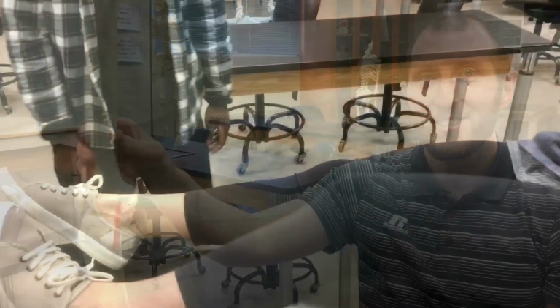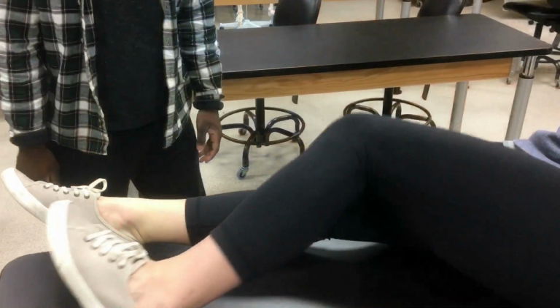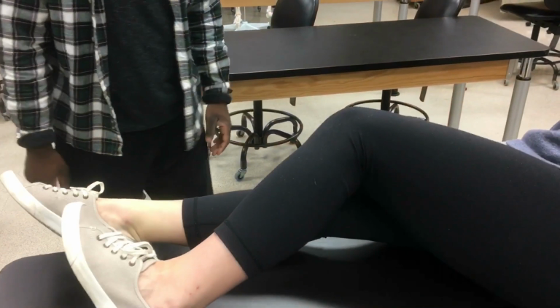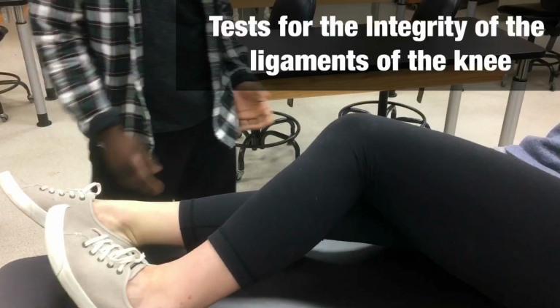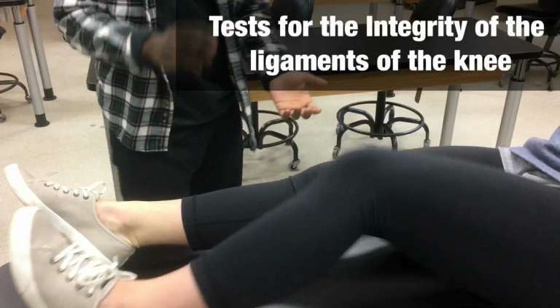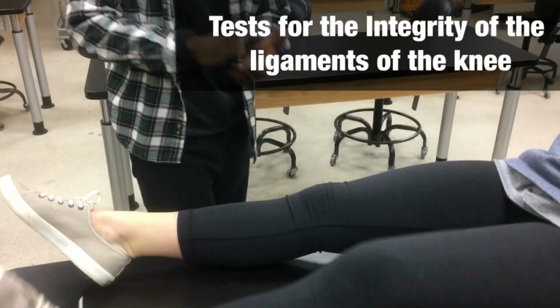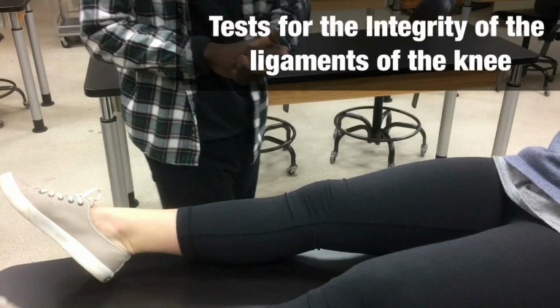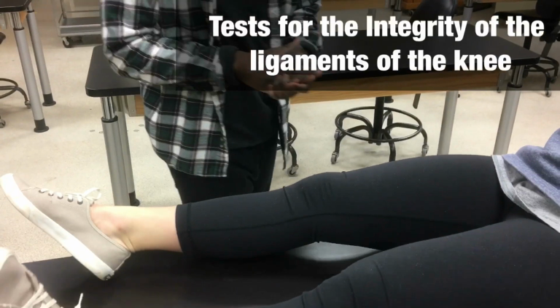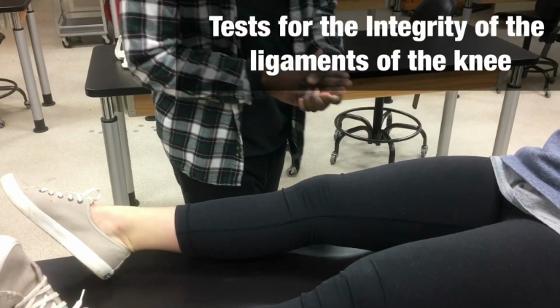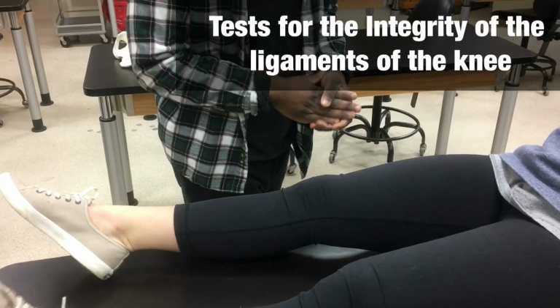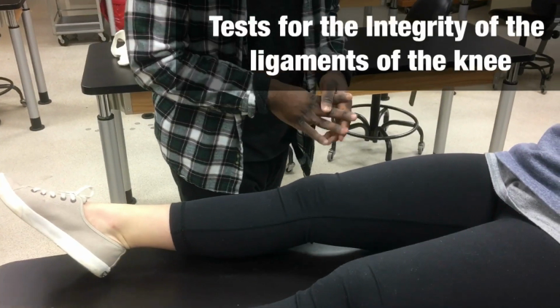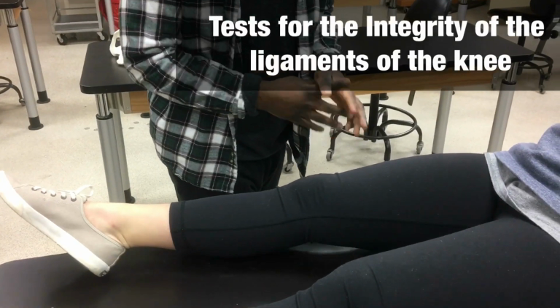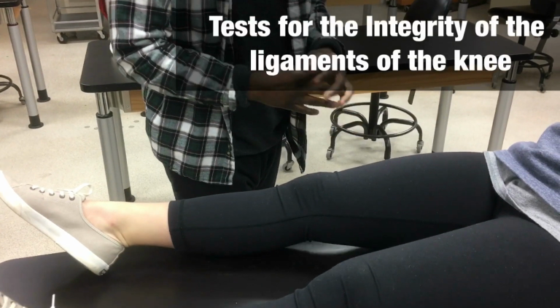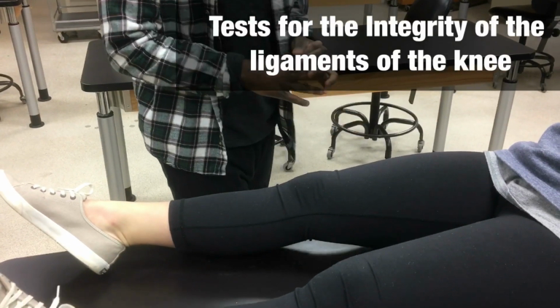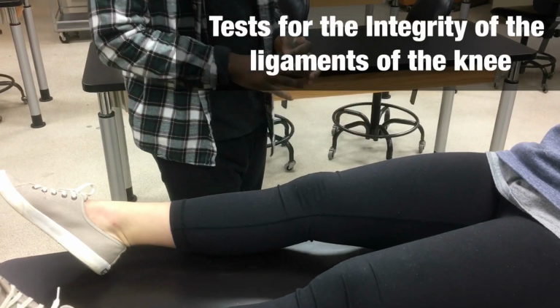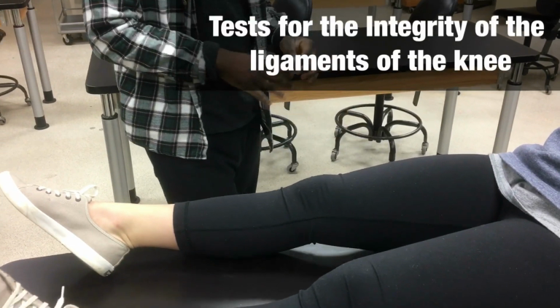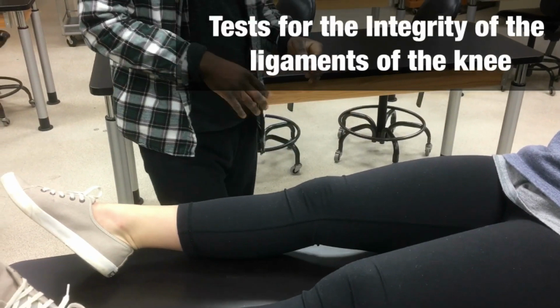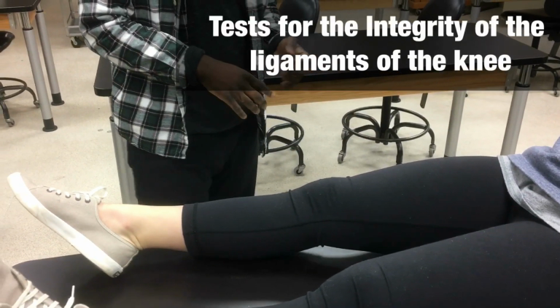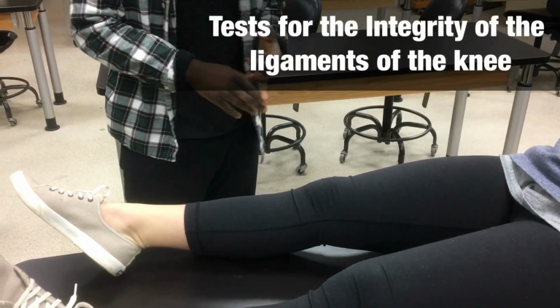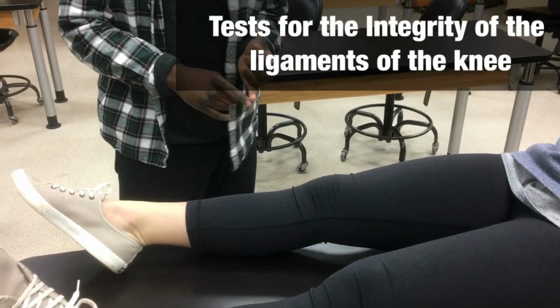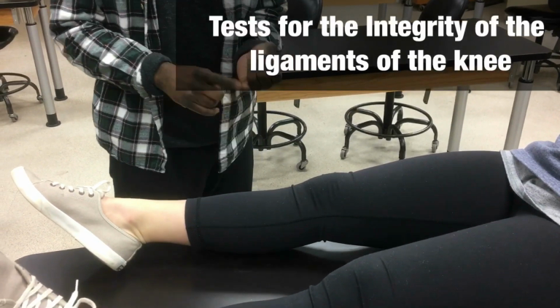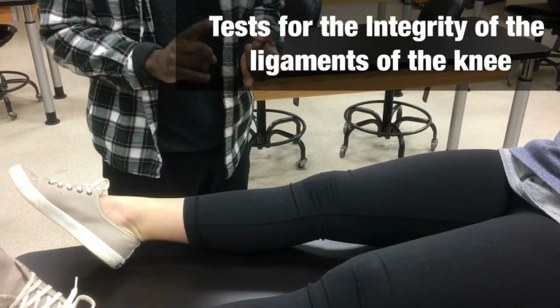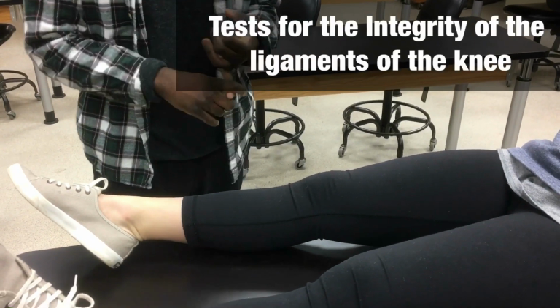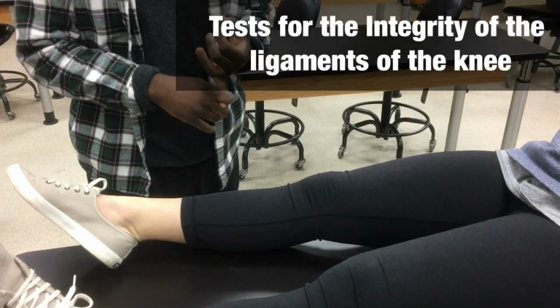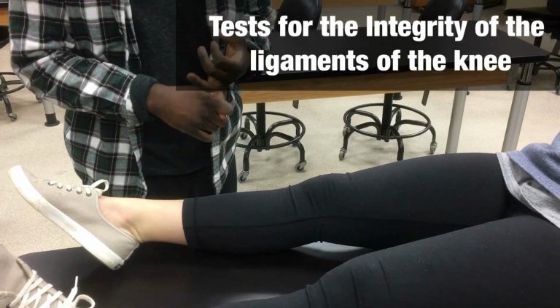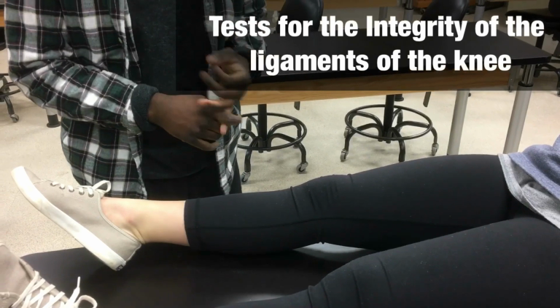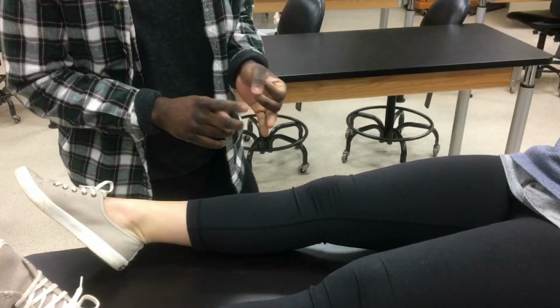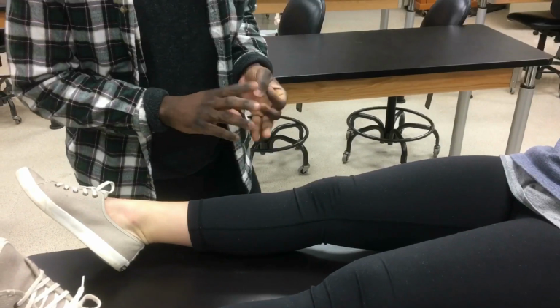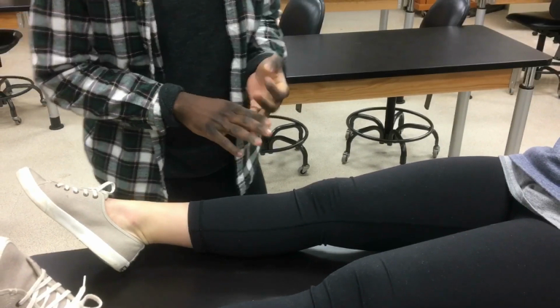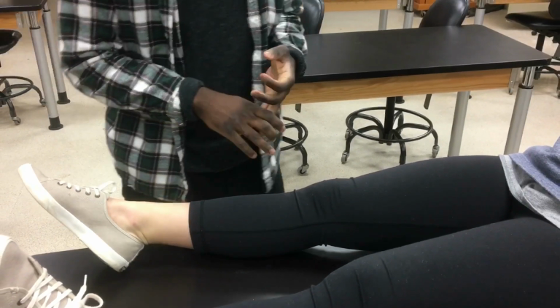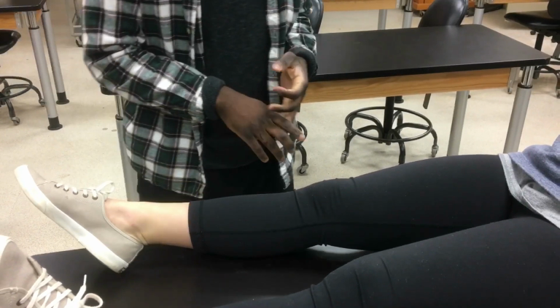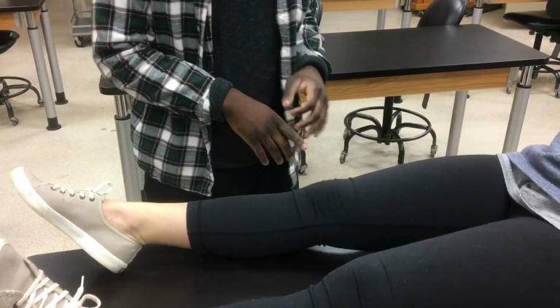Today we're going to go through some assessment techniques. We have the Lachman's test and the posterior drawer test.